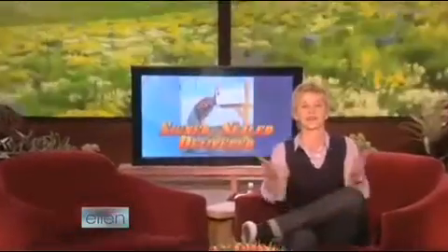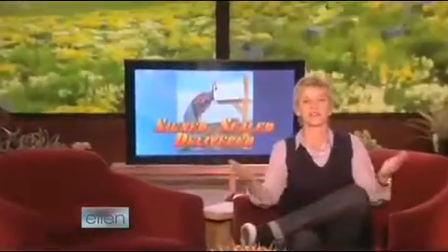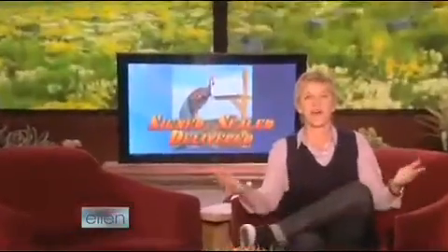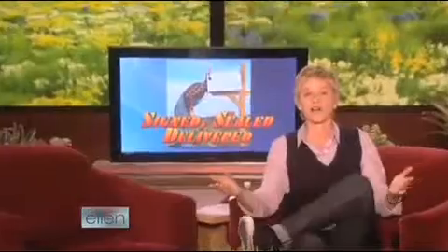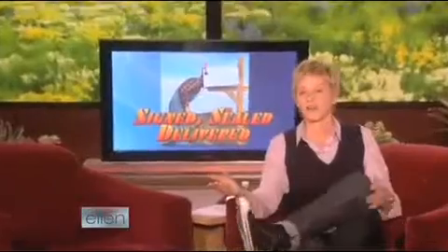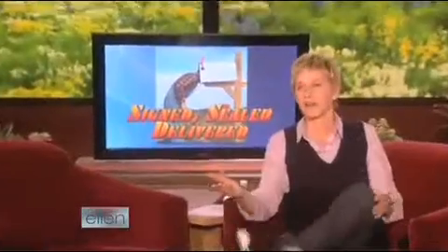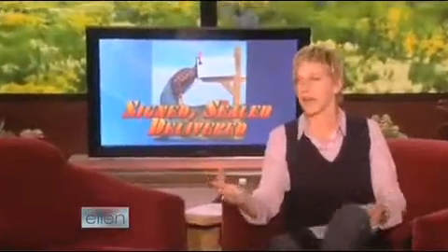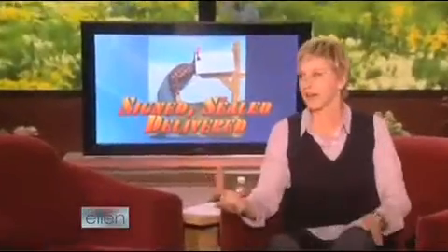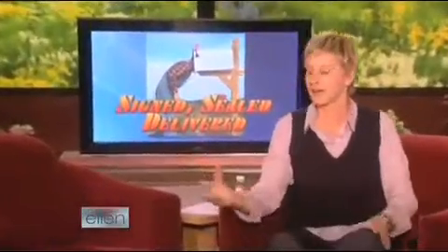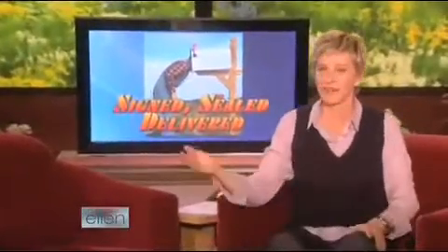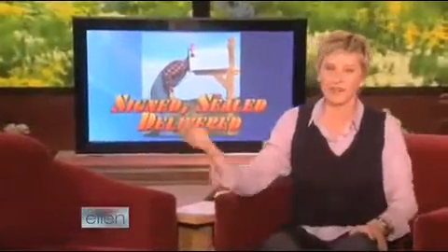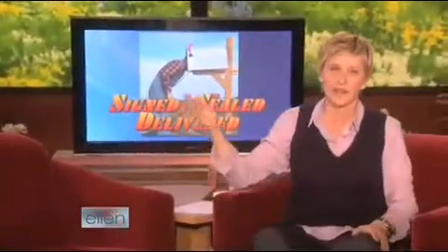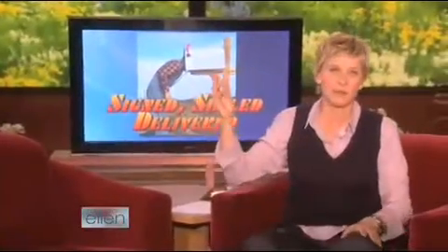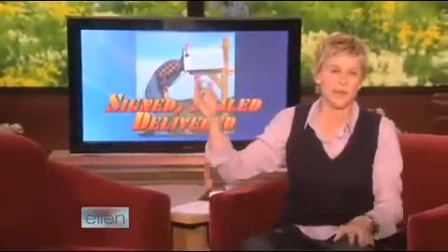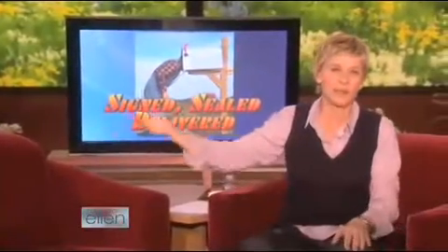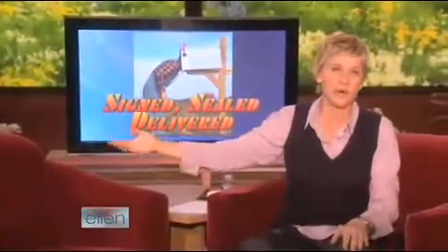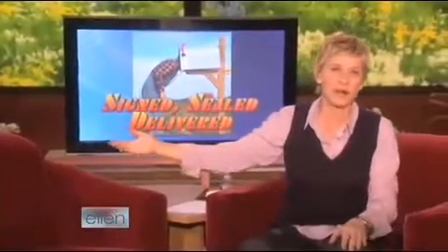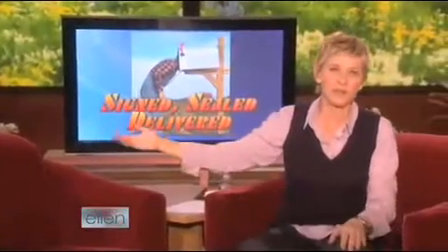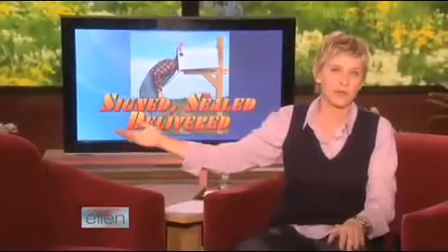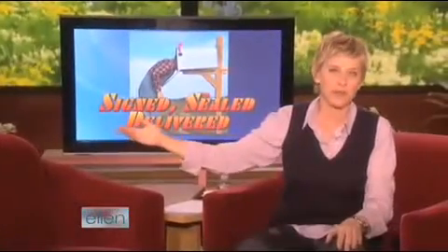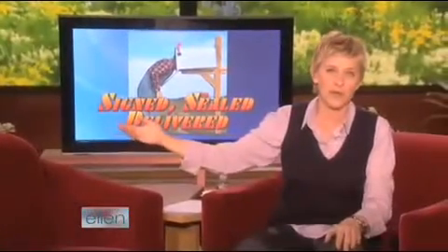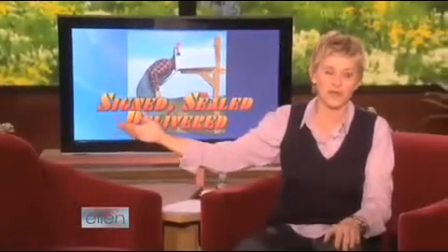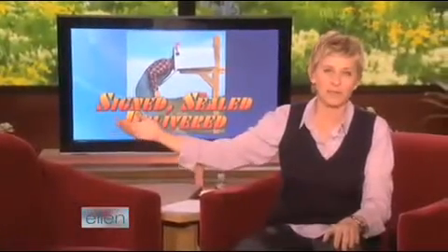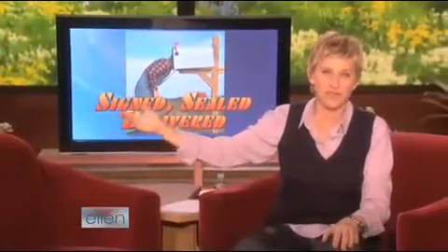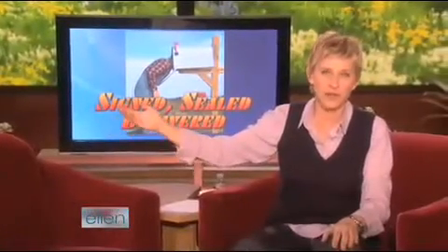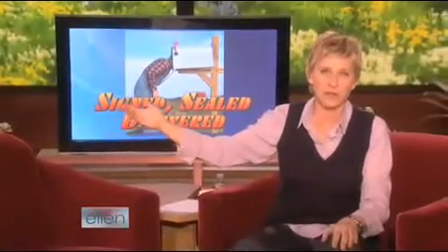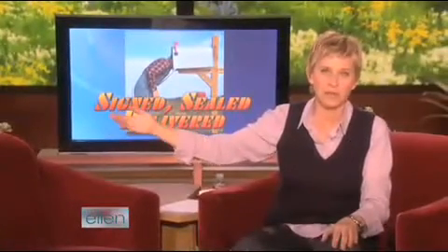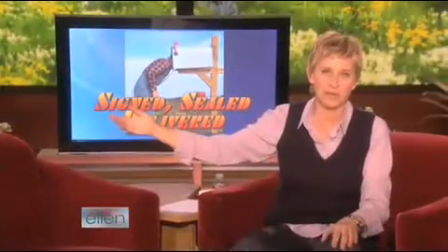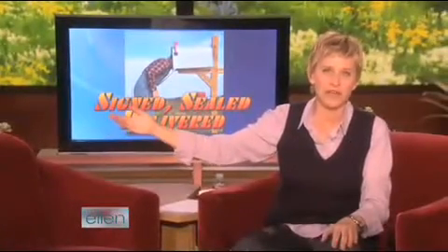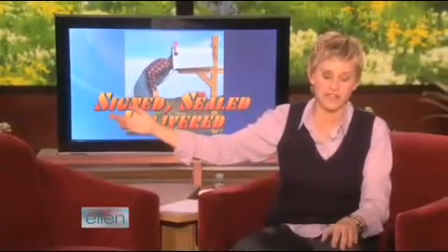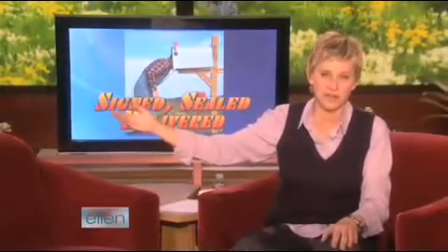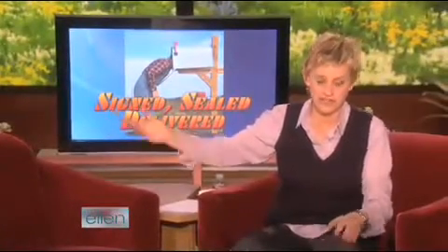Please welcome, playing the part of me with no makeup, please welcome my mother, Betty DeGeneres.